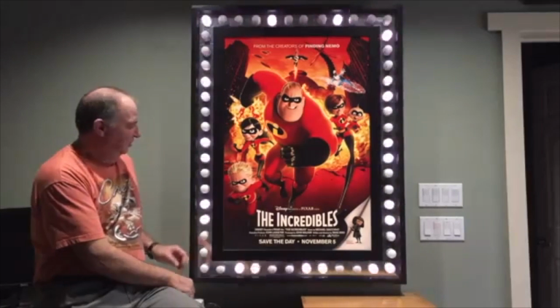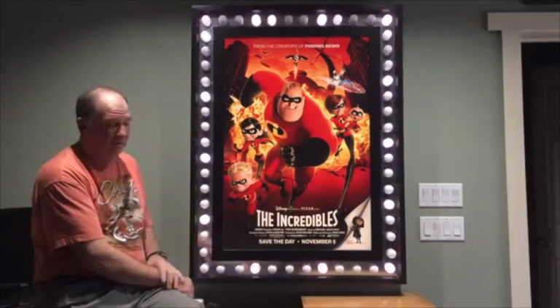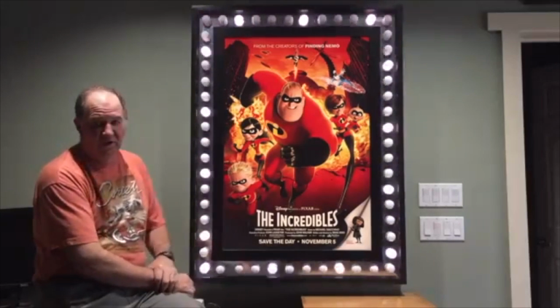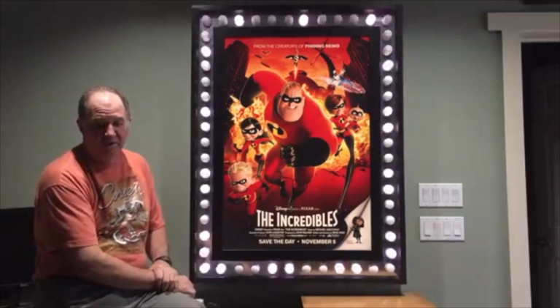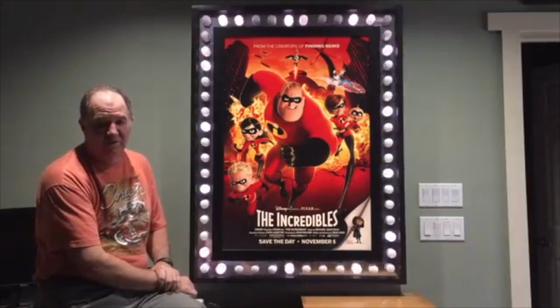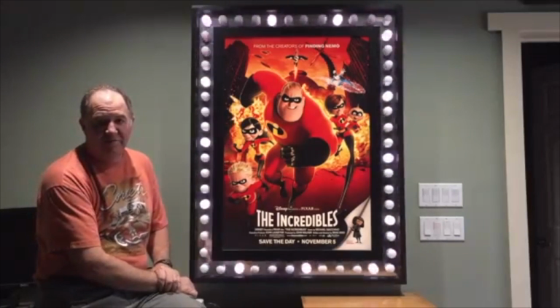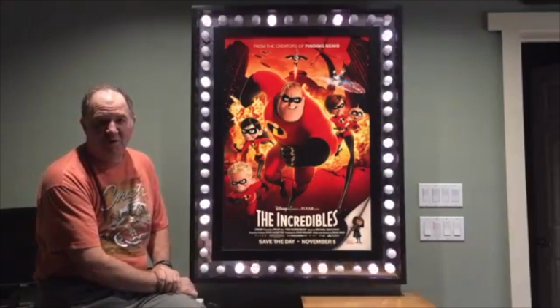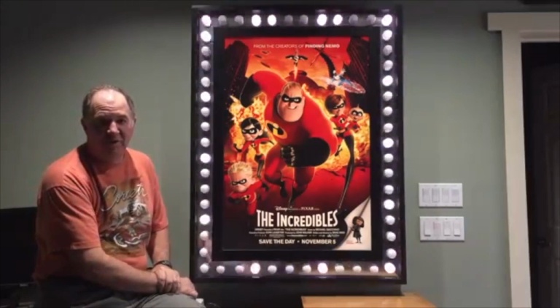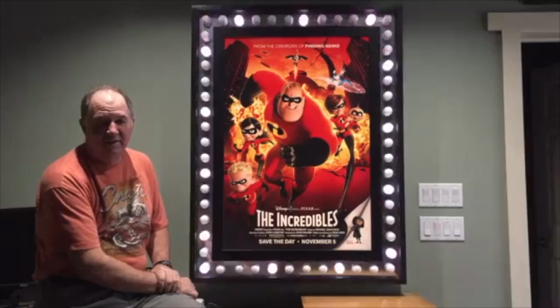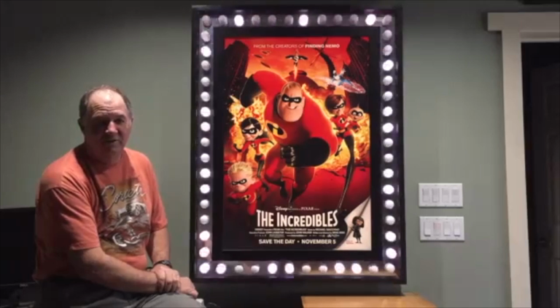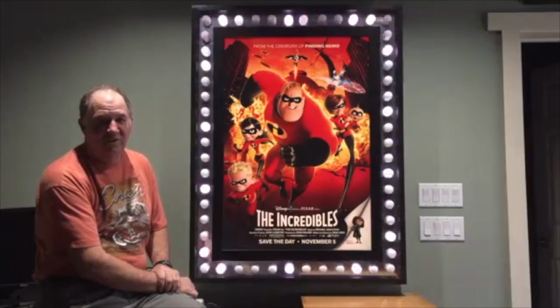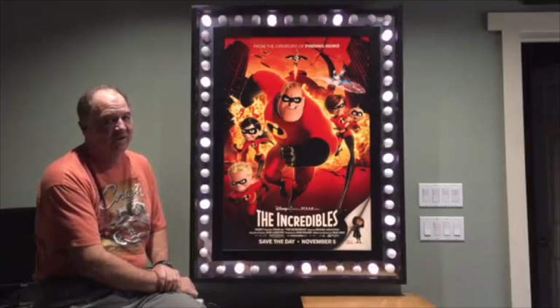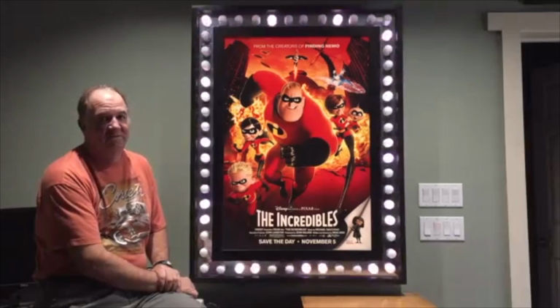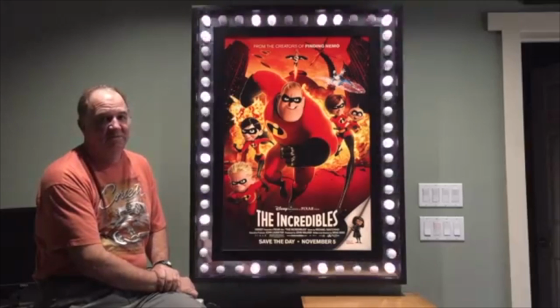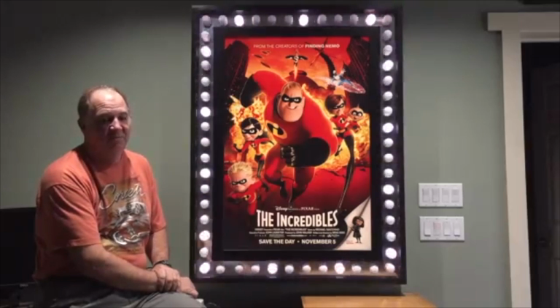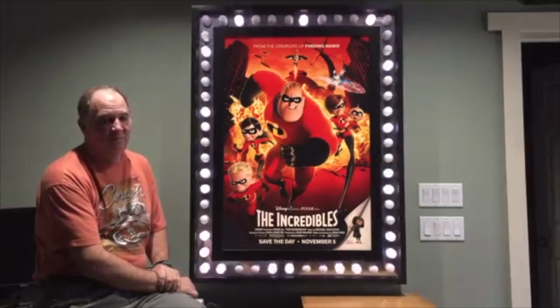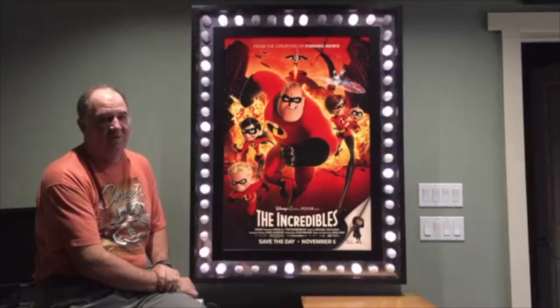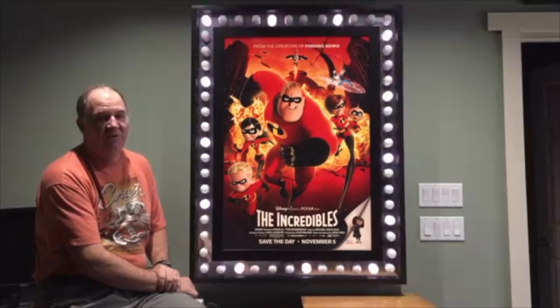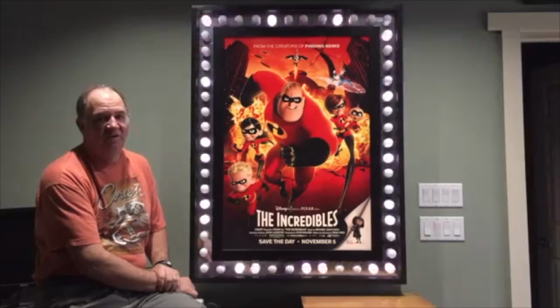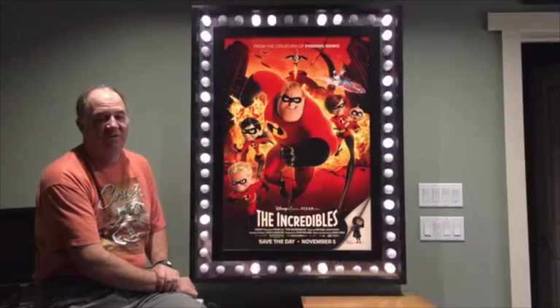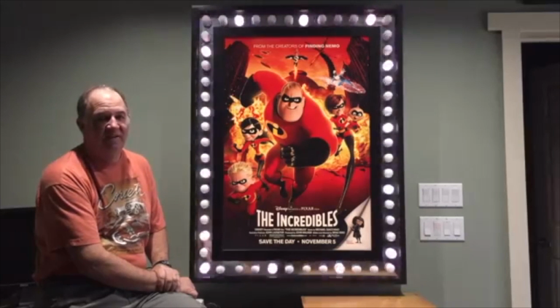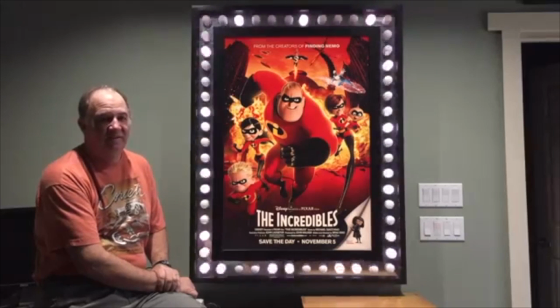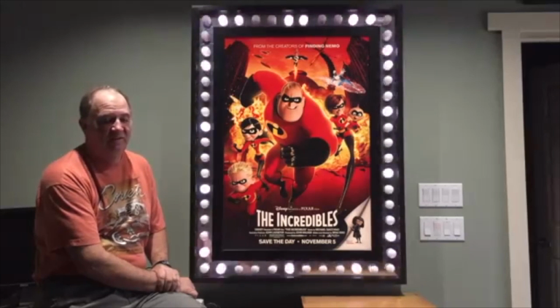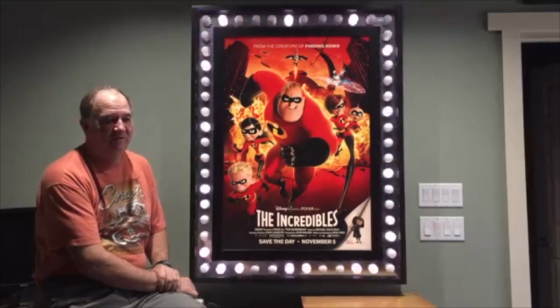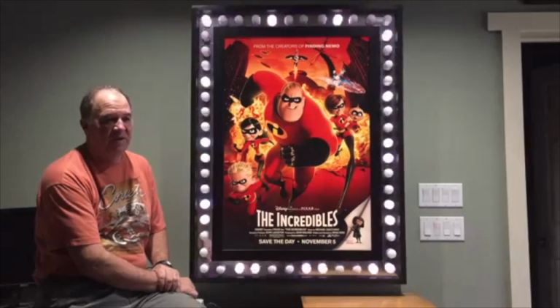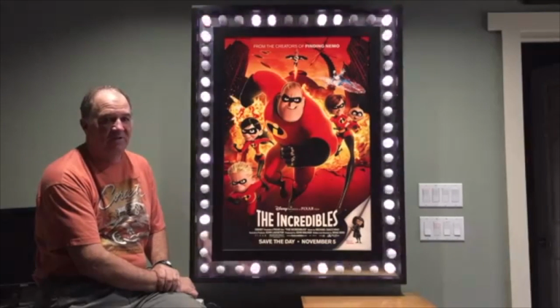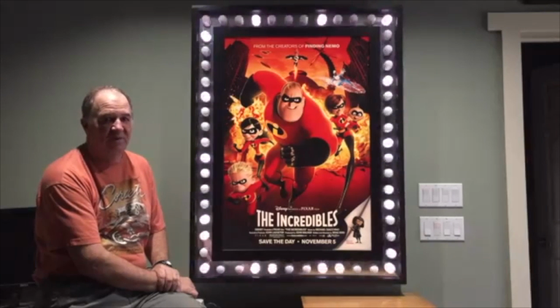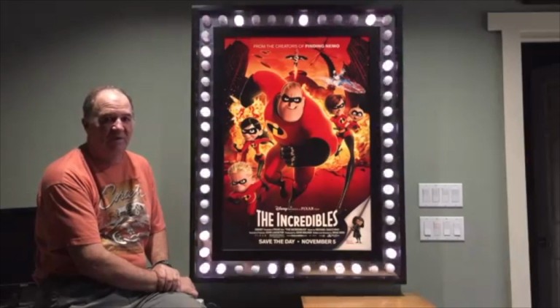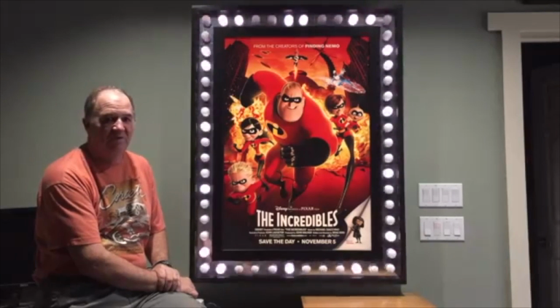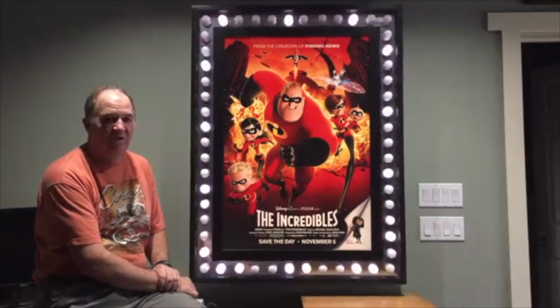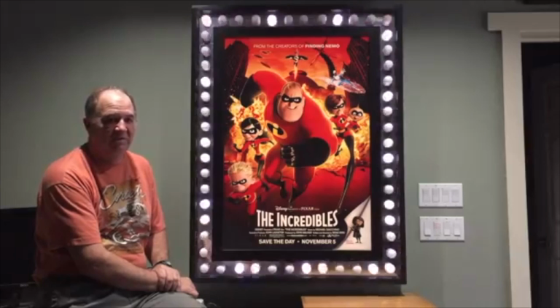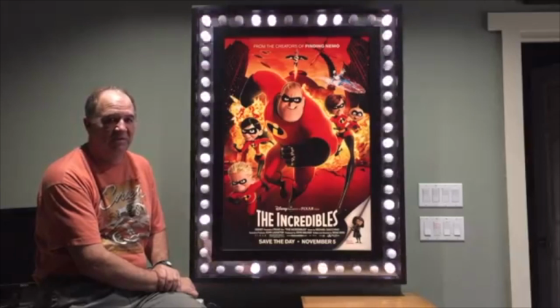And then we have the off button. So those are the ones I have programmed into this. You can keep going to your heart's content — you have all the colors of the rainbow with these NeoPixels.